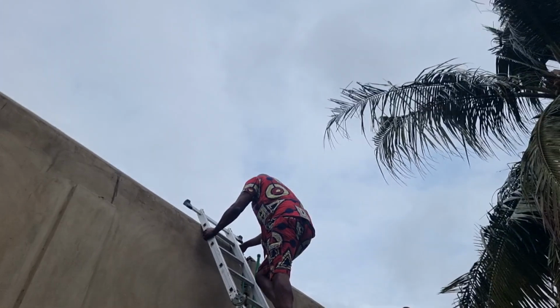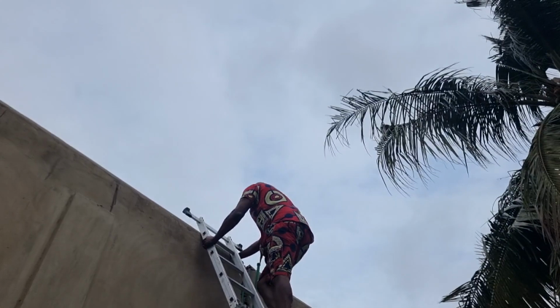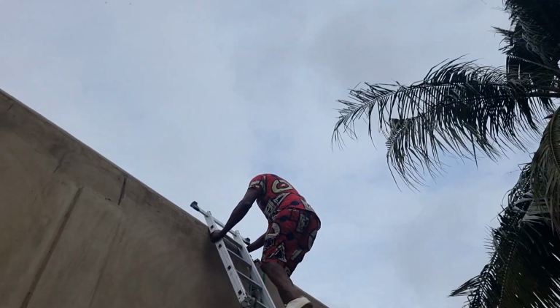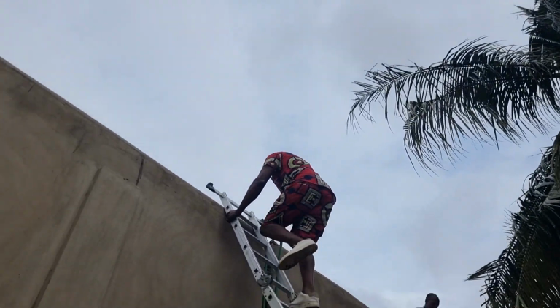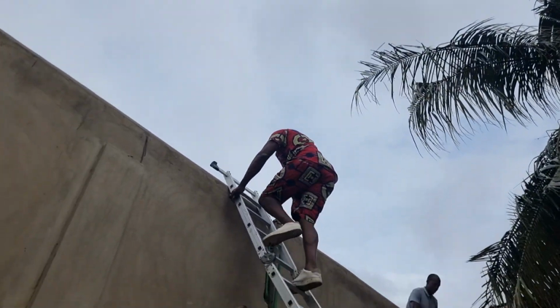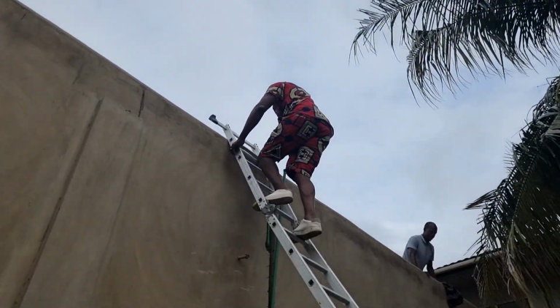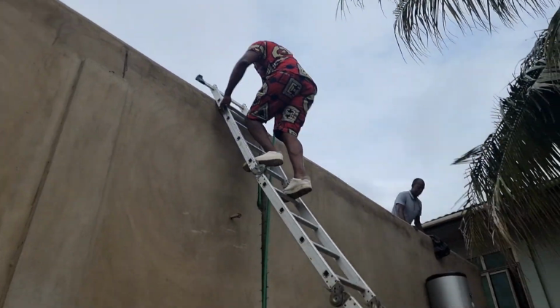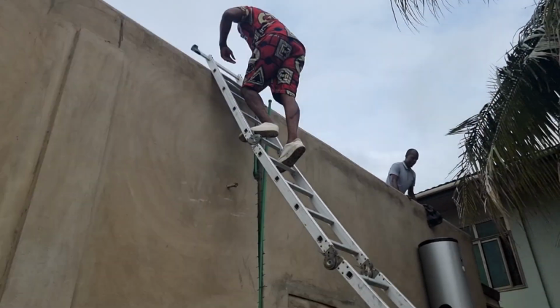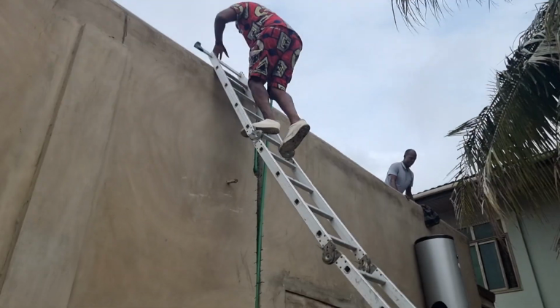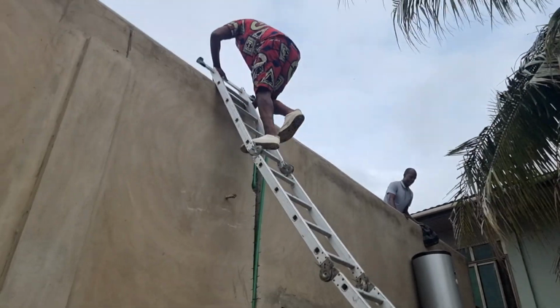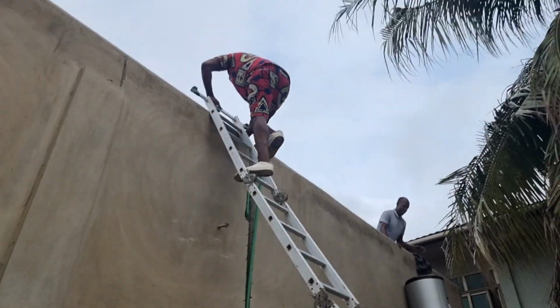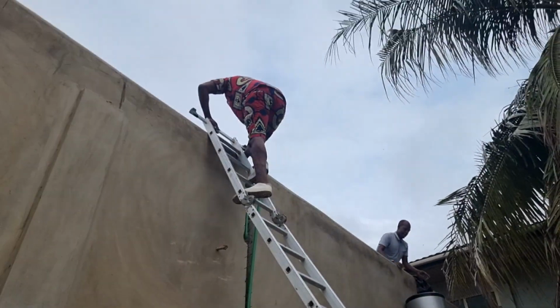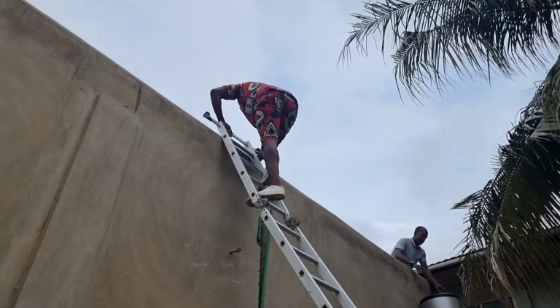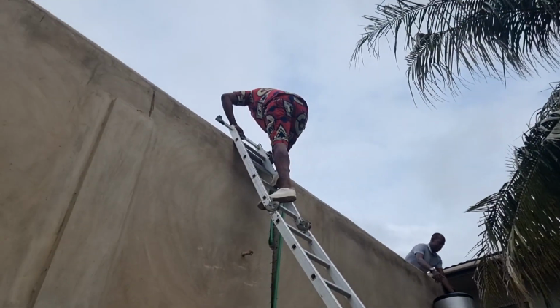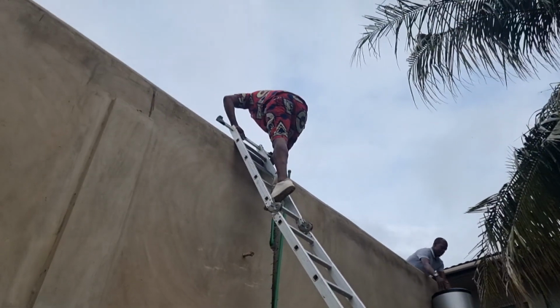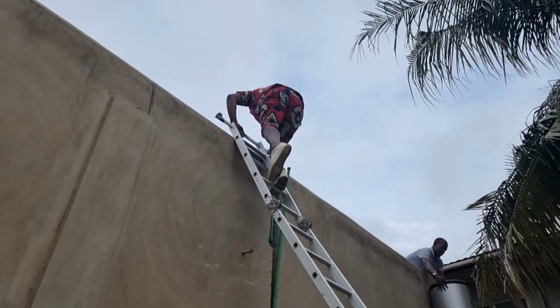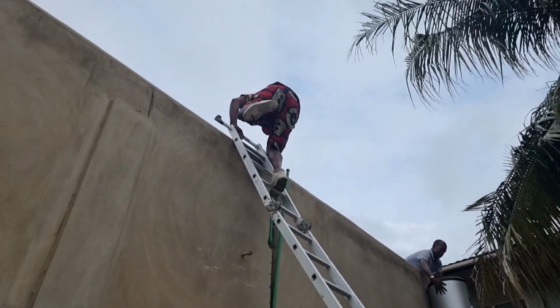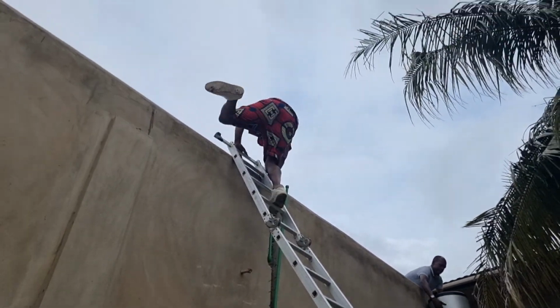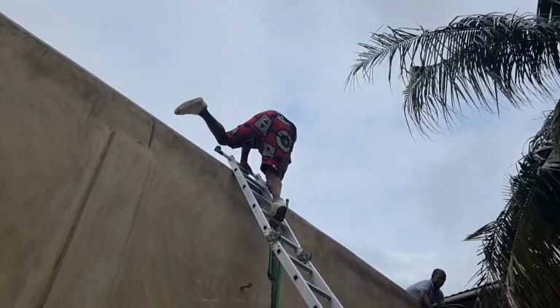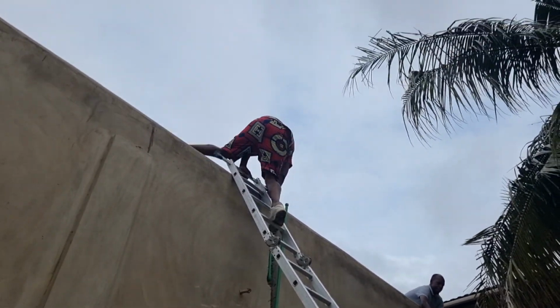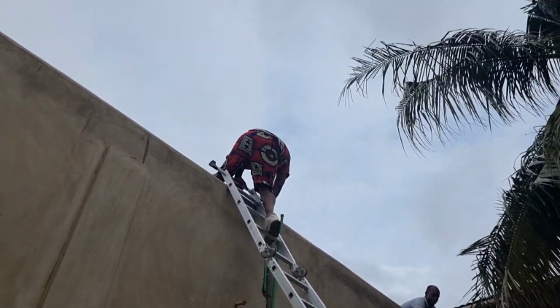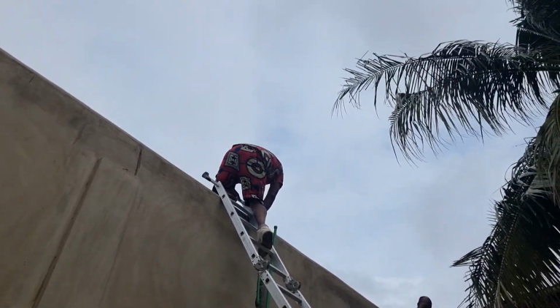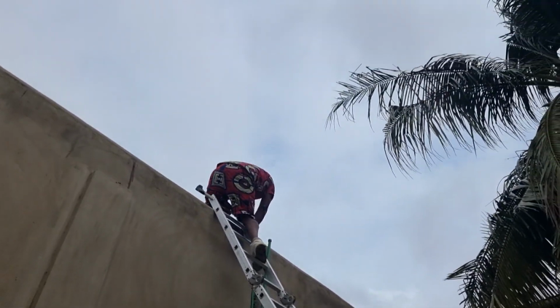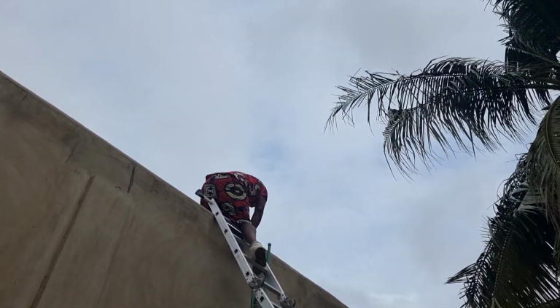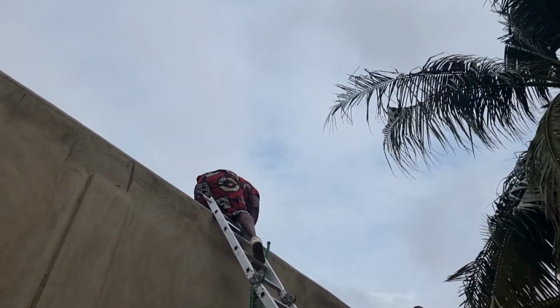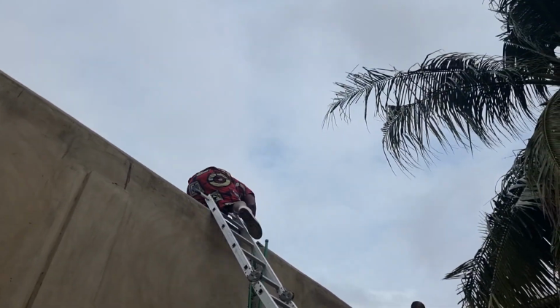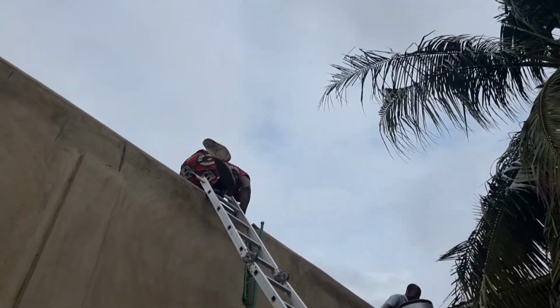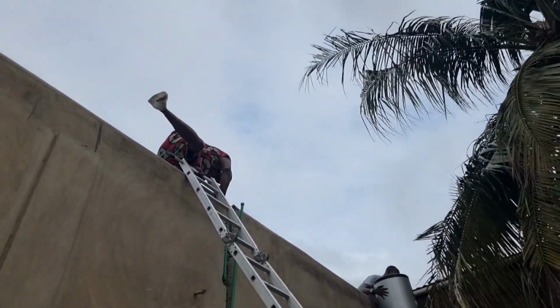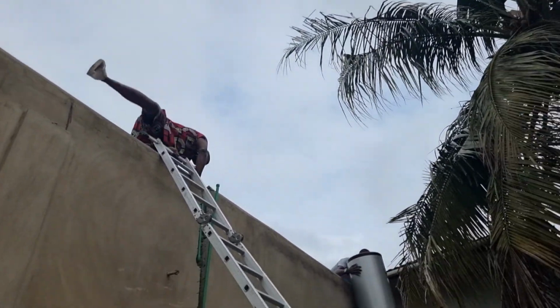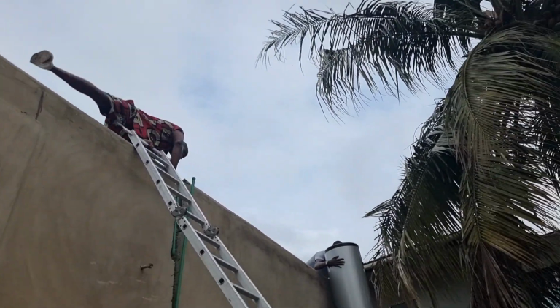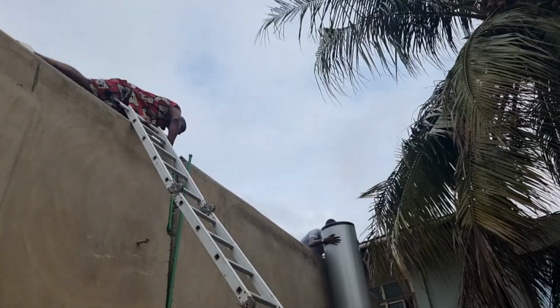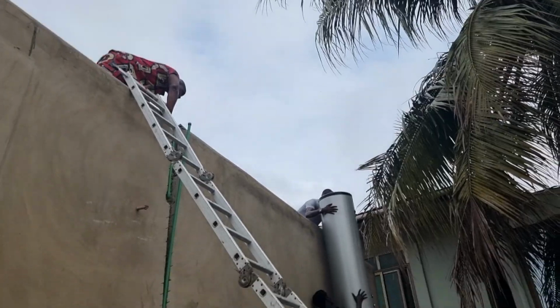Welcome to my video. Today we're going to be learning how to put your water heater up.